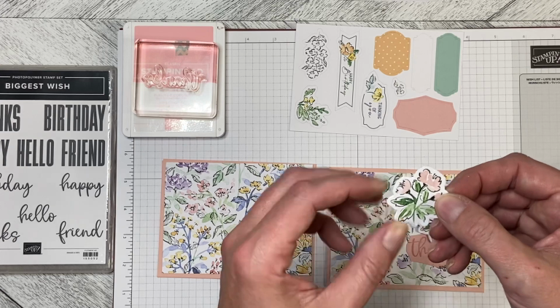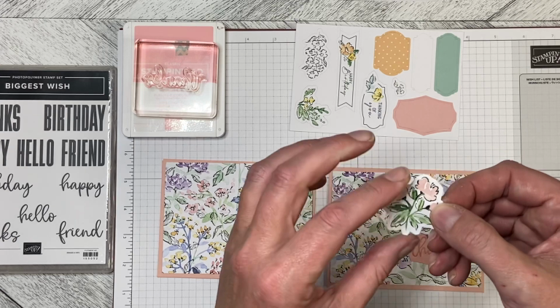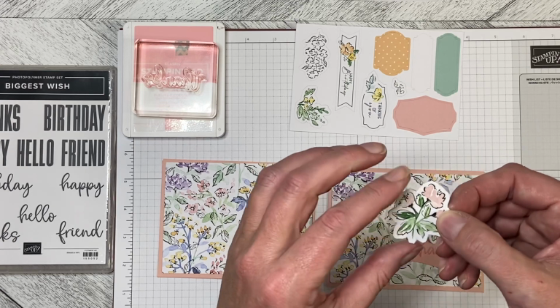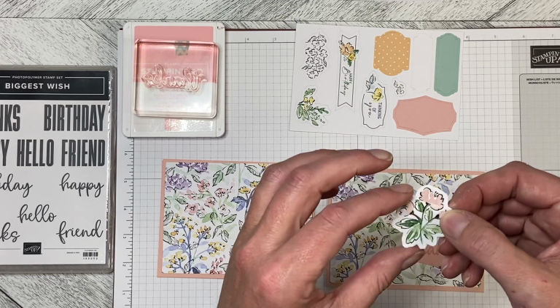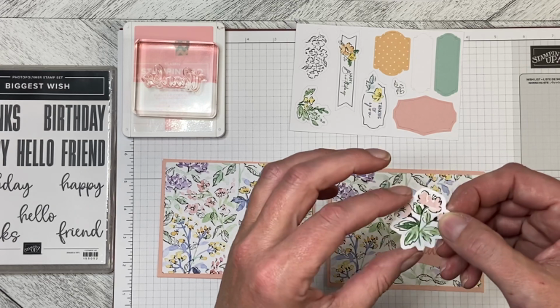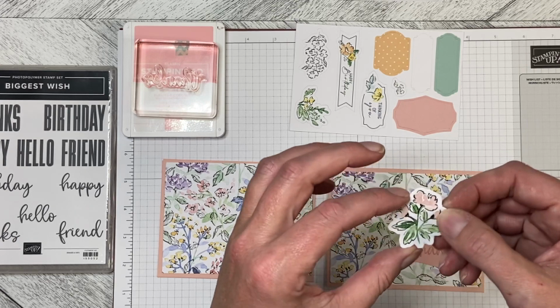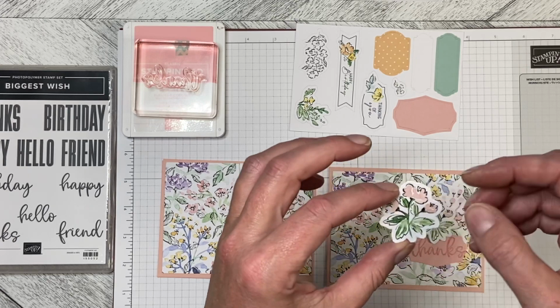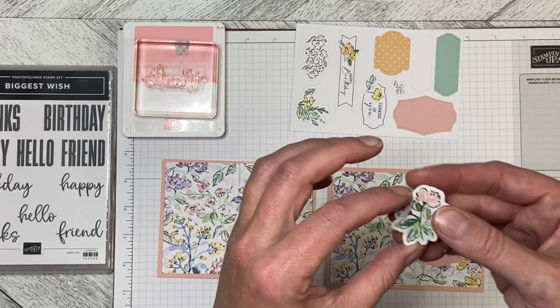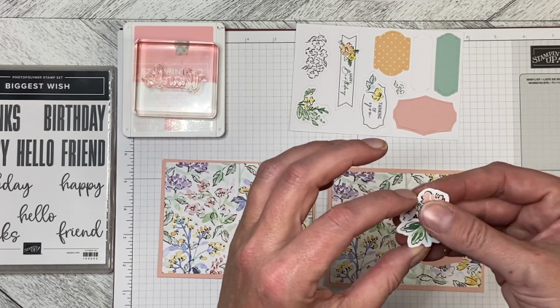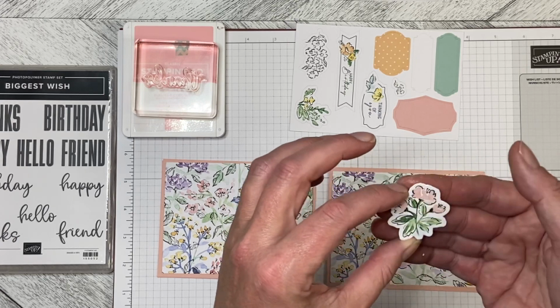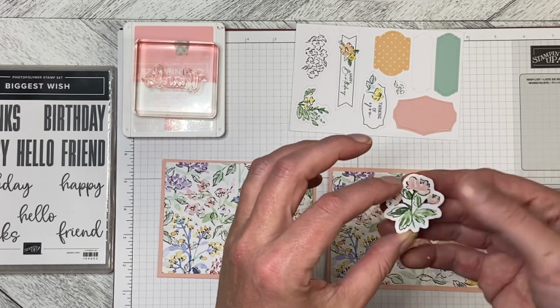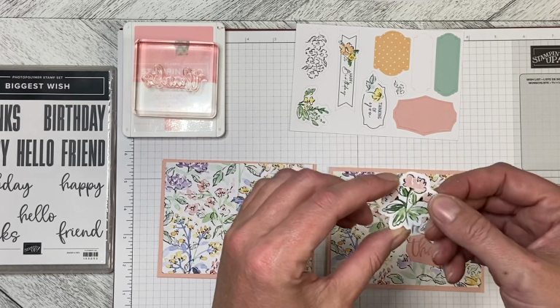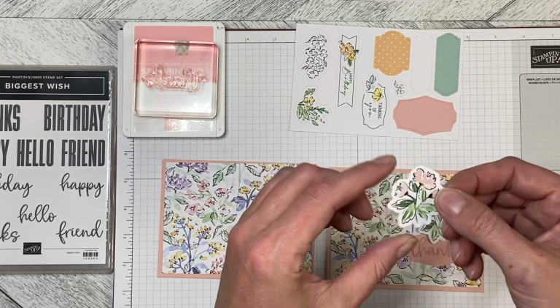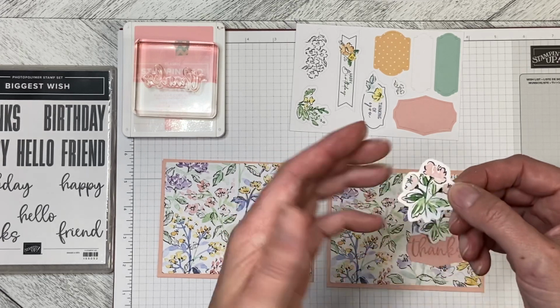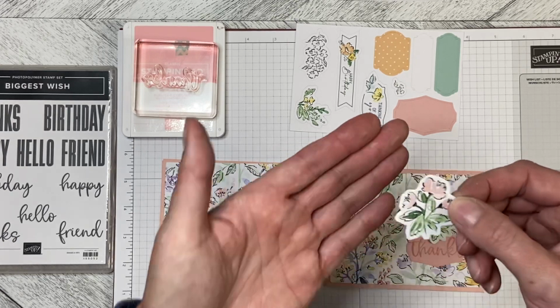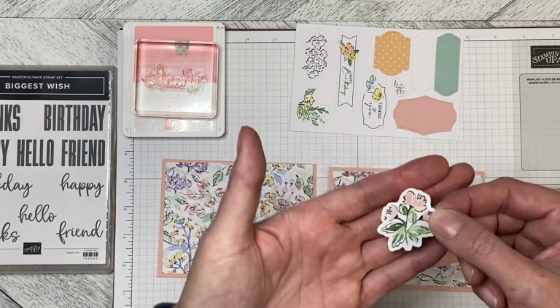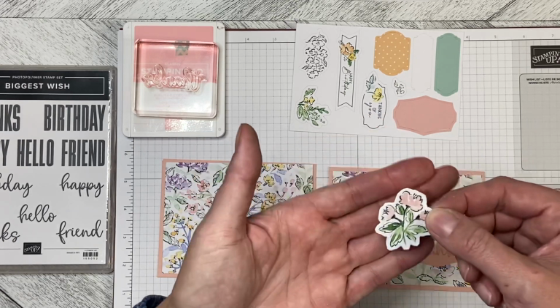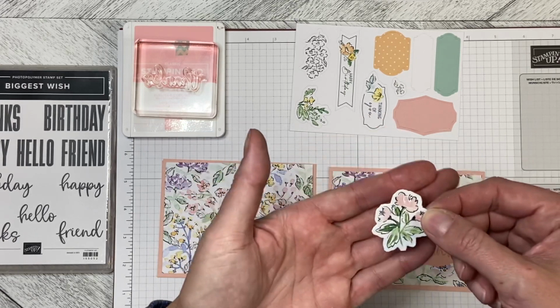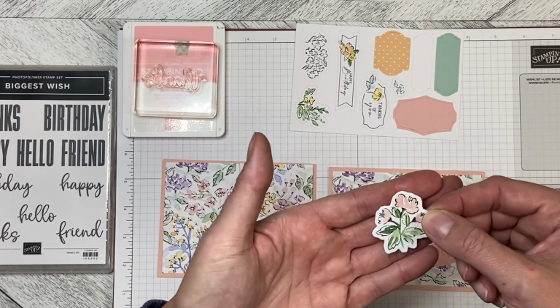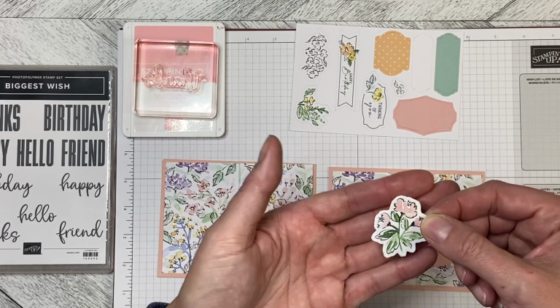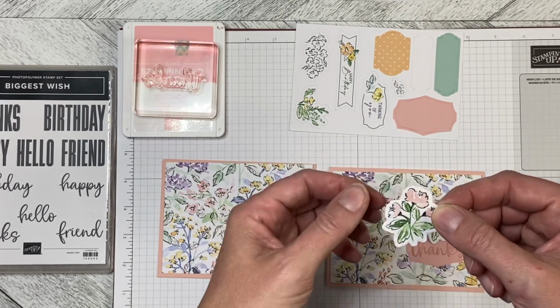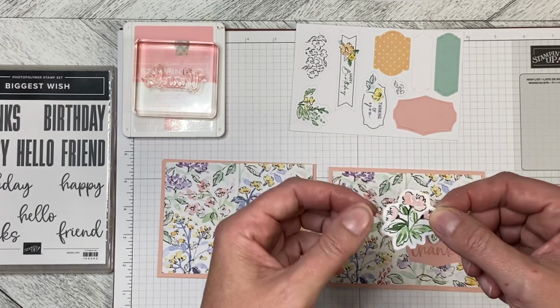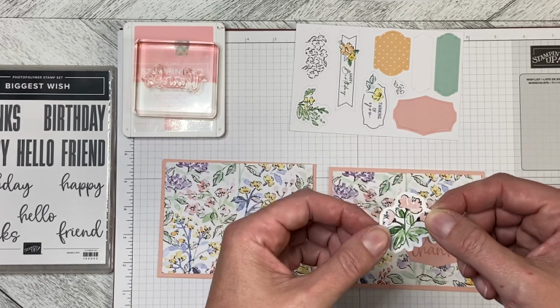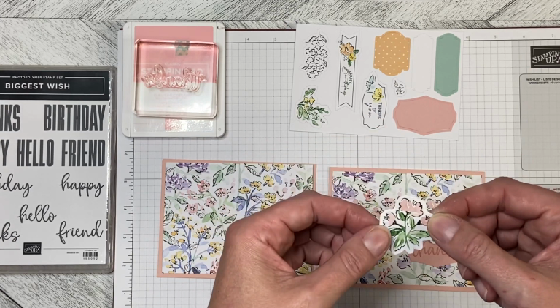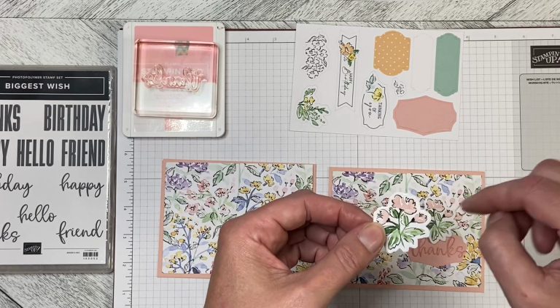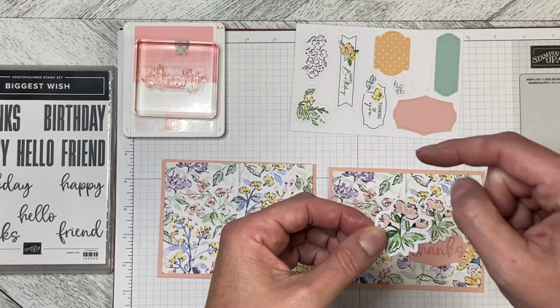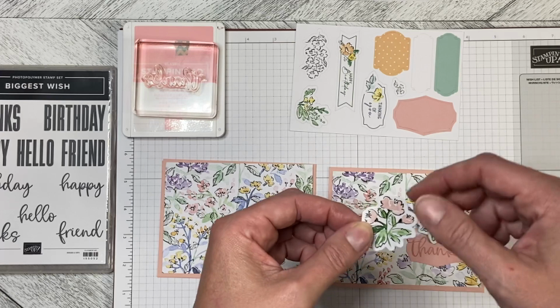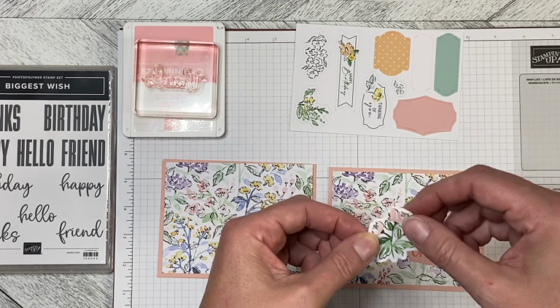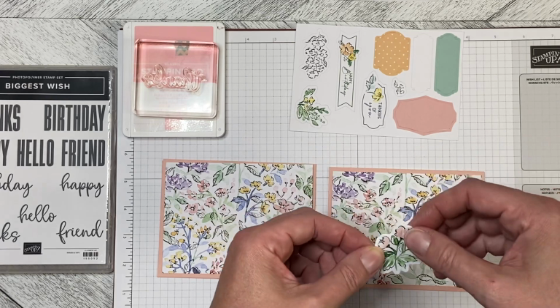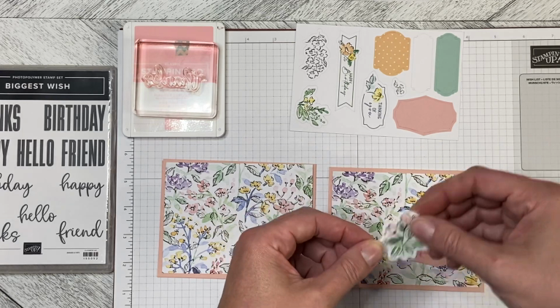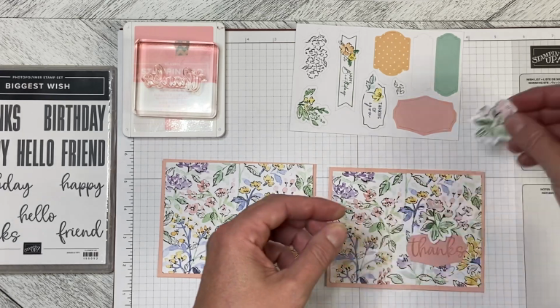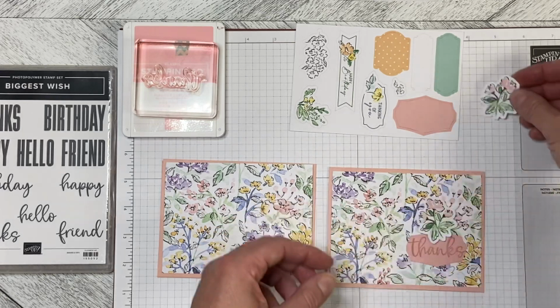What I did is I wanted to dimensionalize it, so I stuck it down to a piece of cardstock and then cut it out.